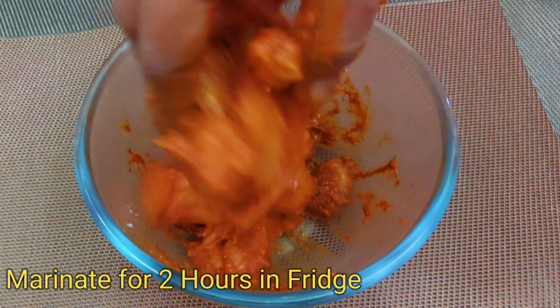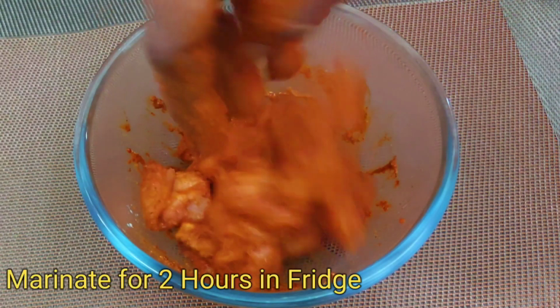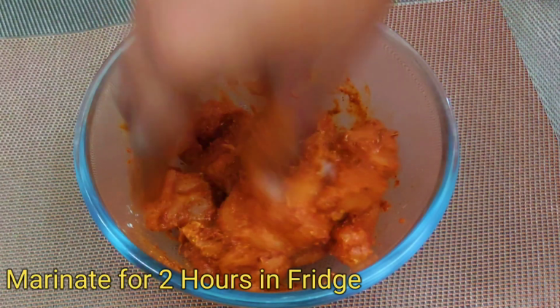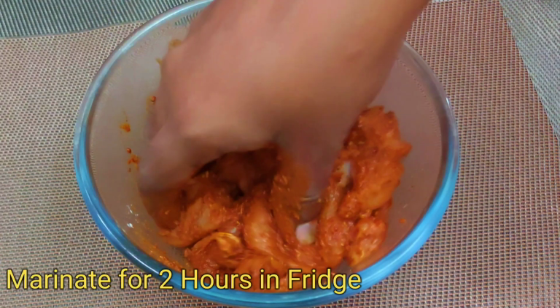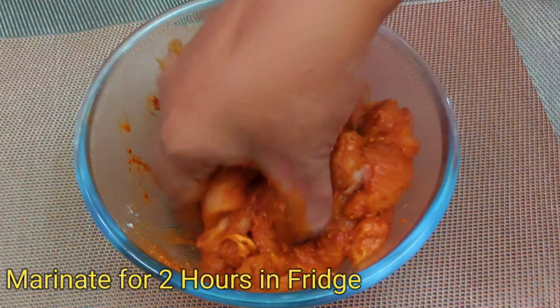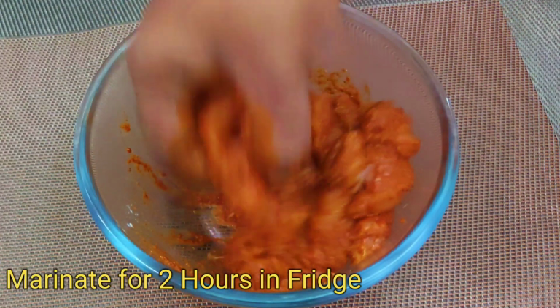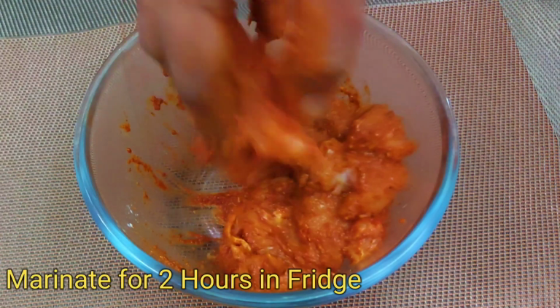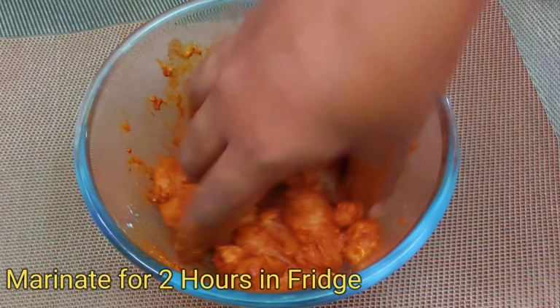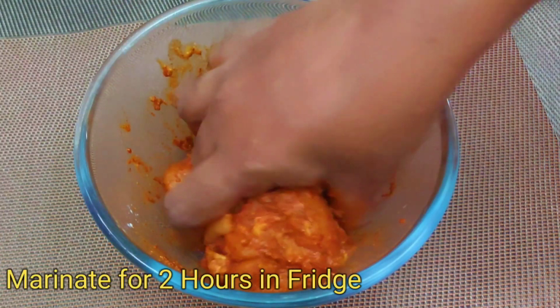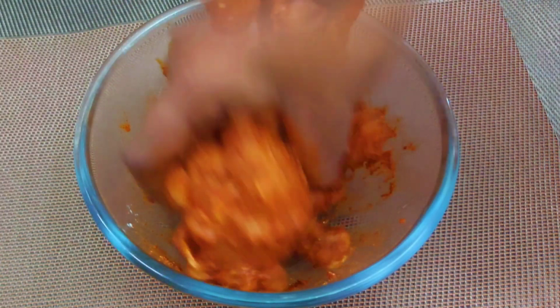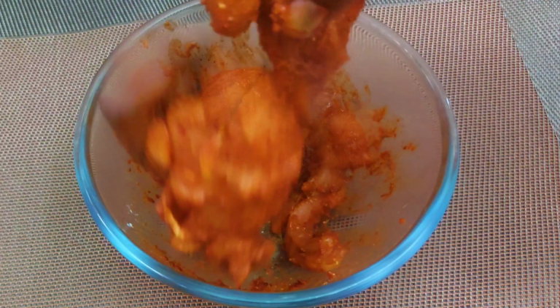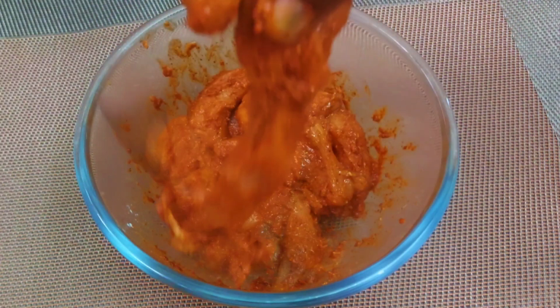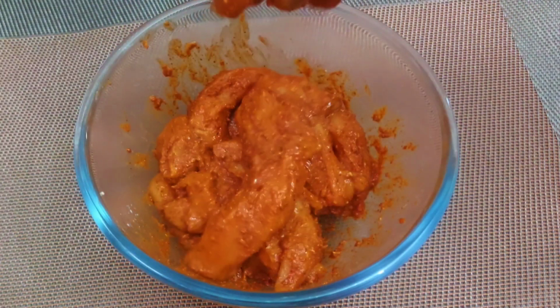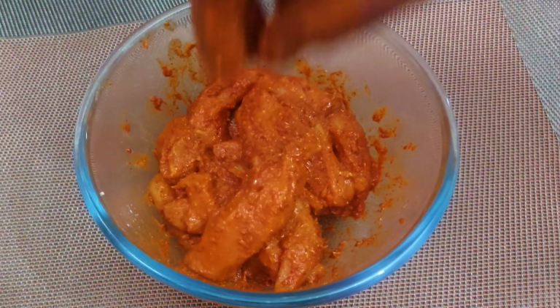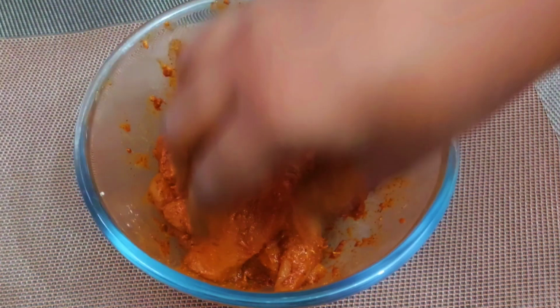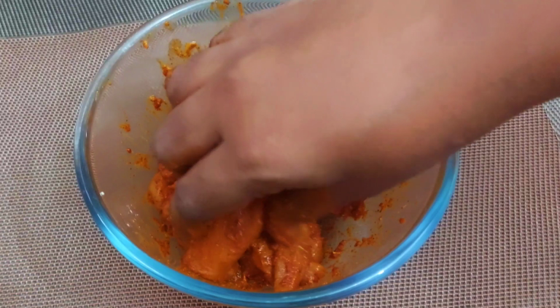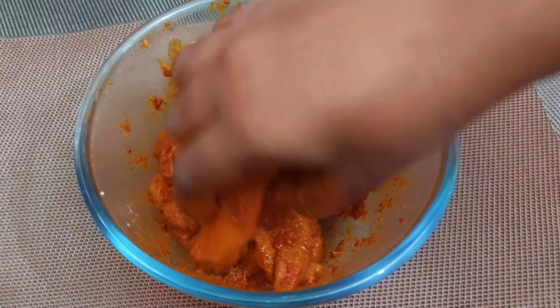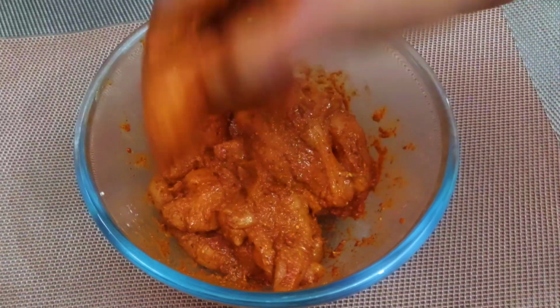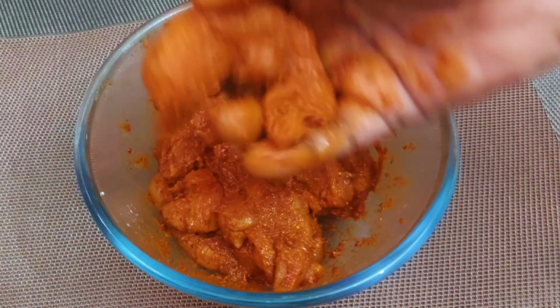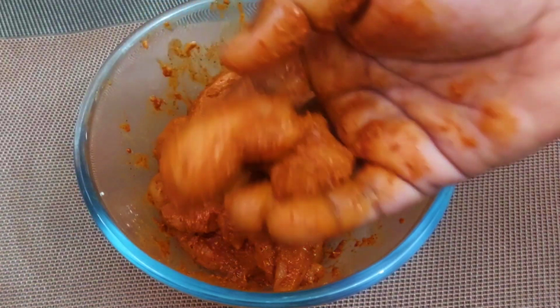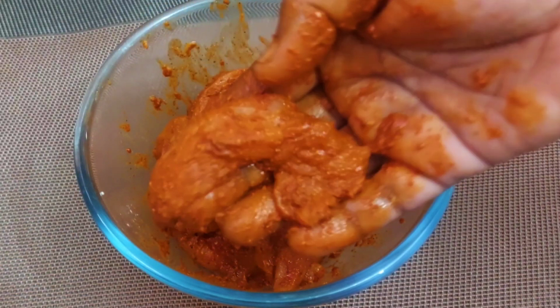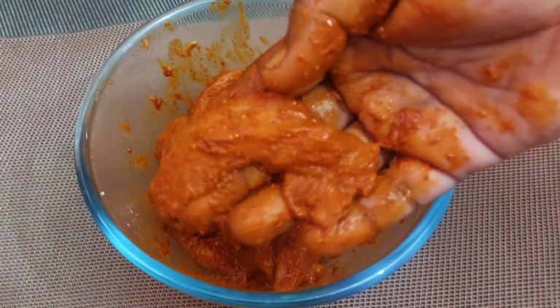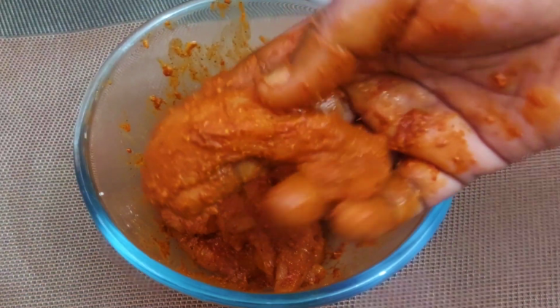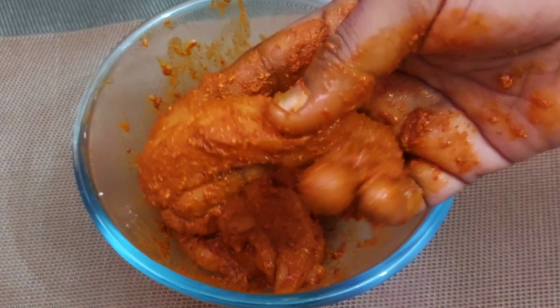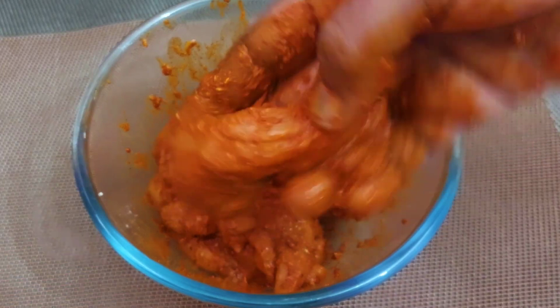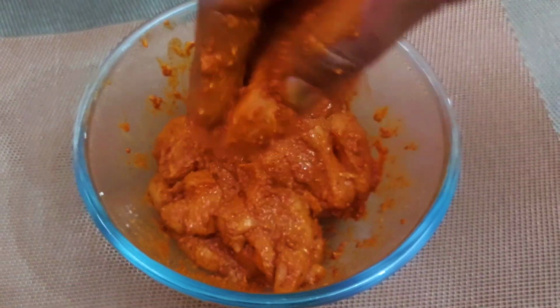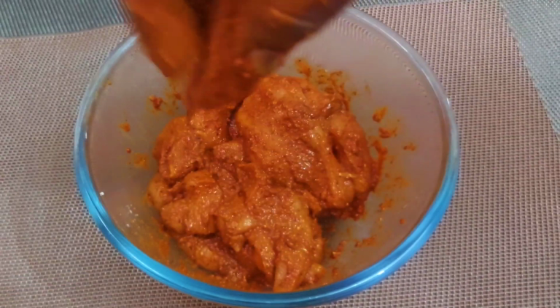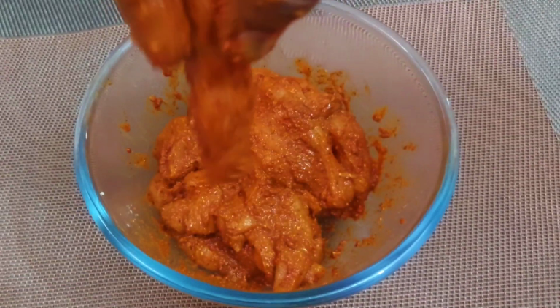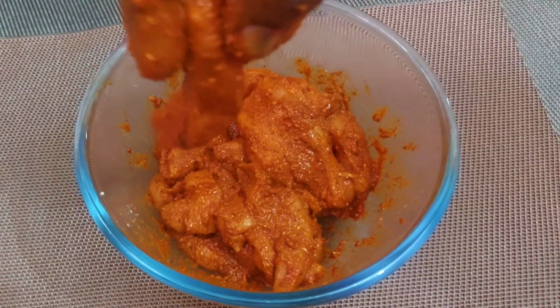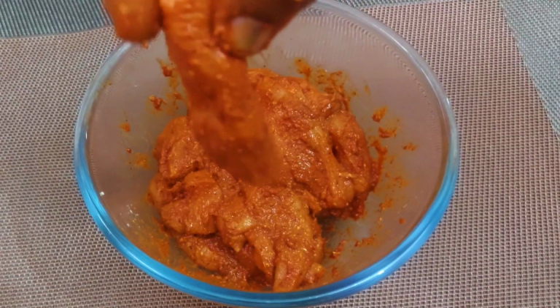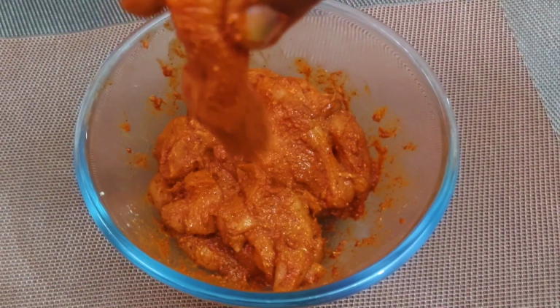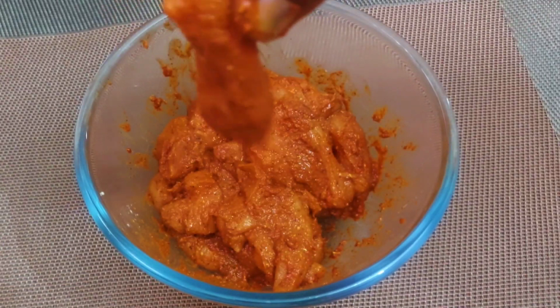In the fridge, the meat will become soft.